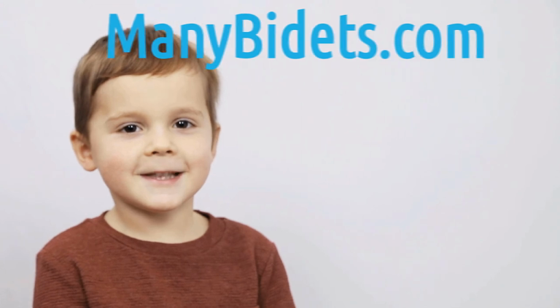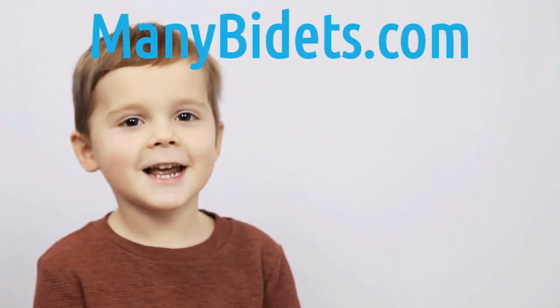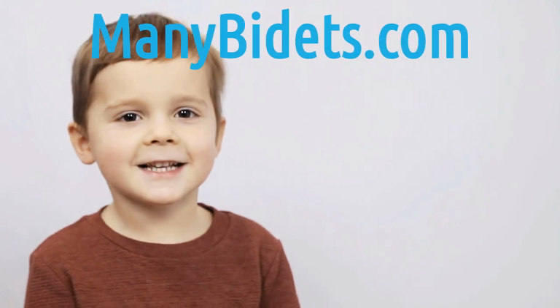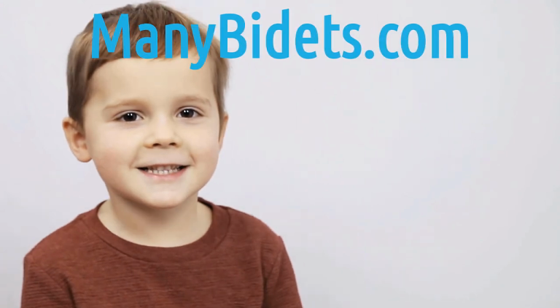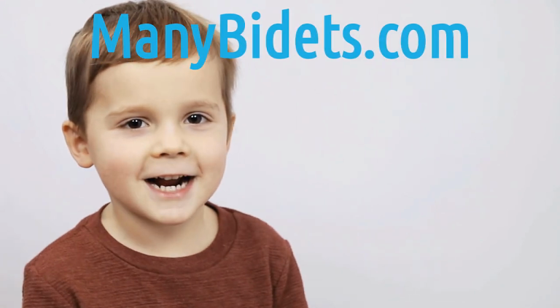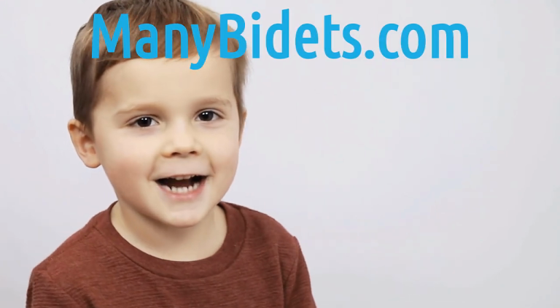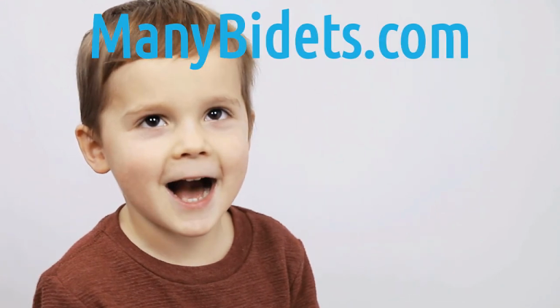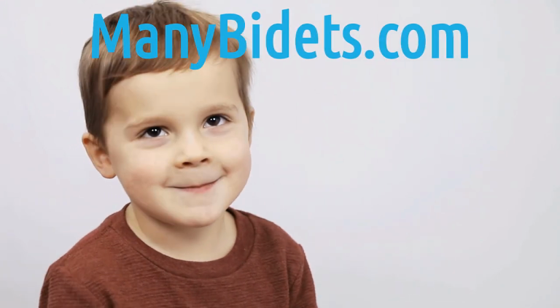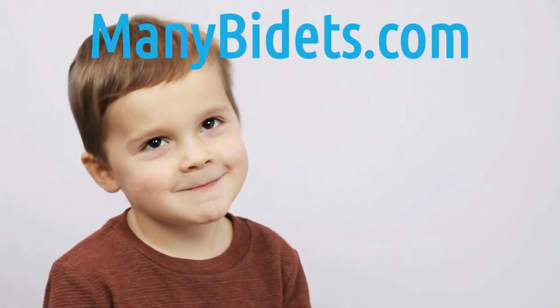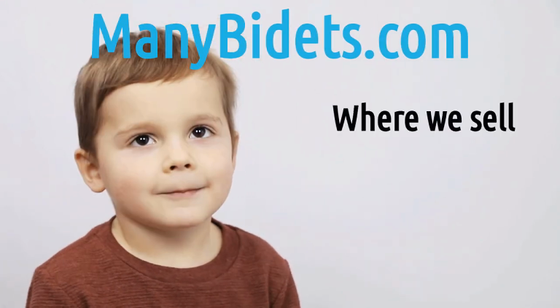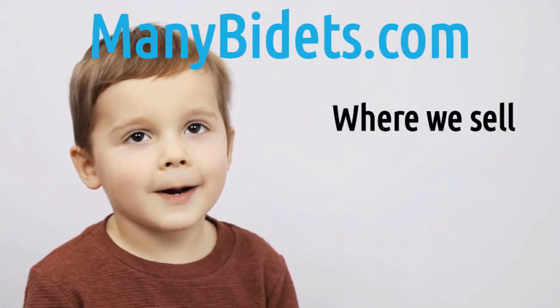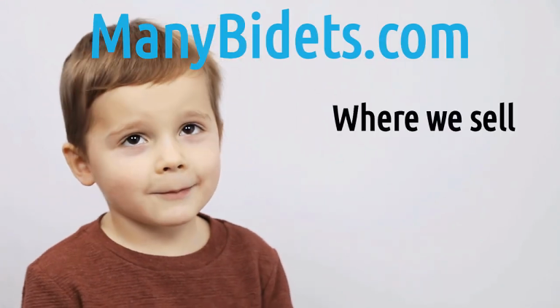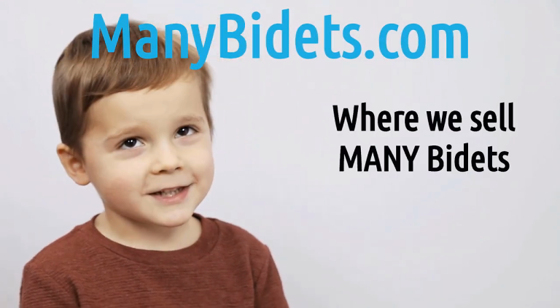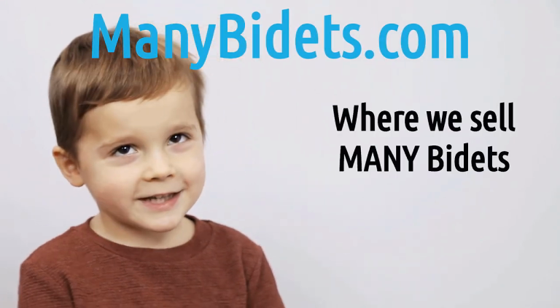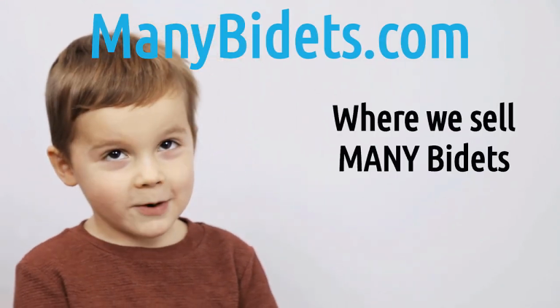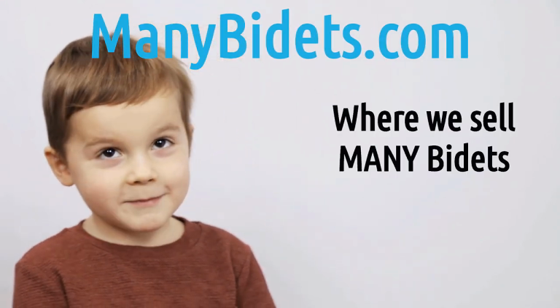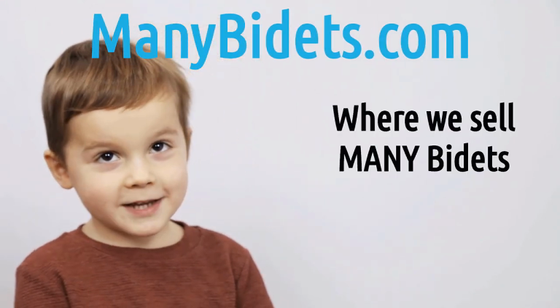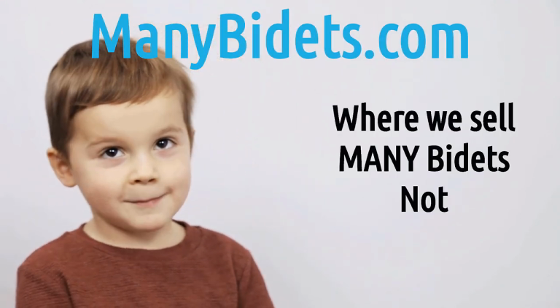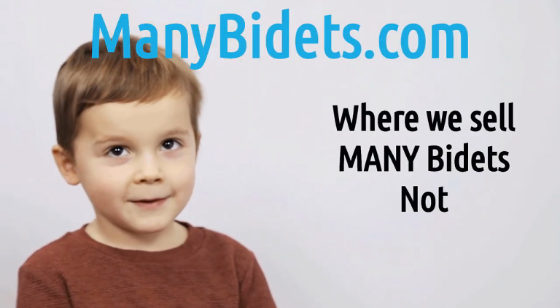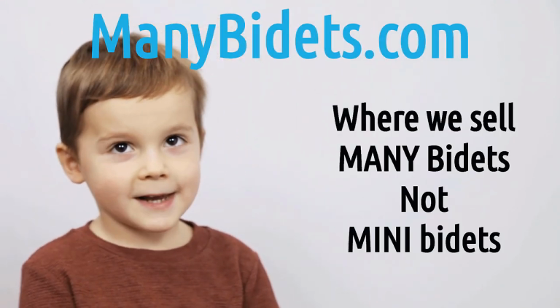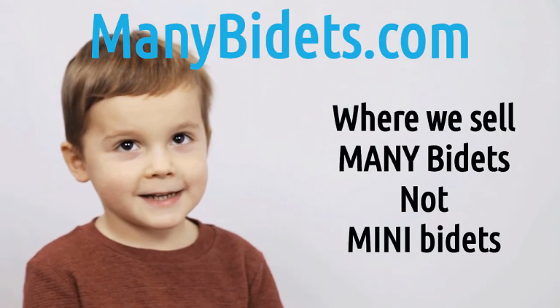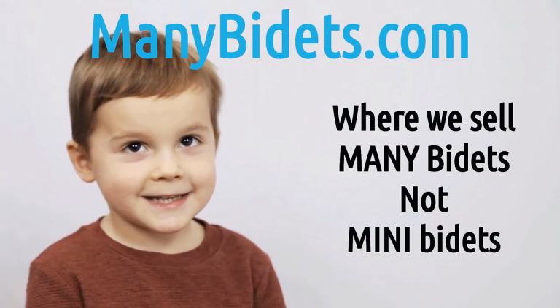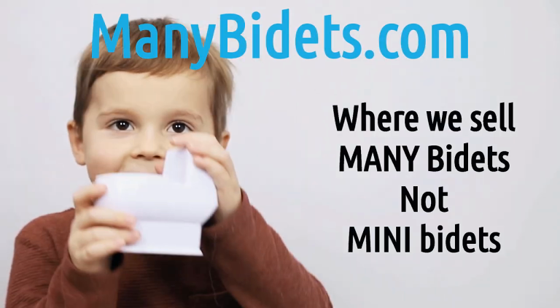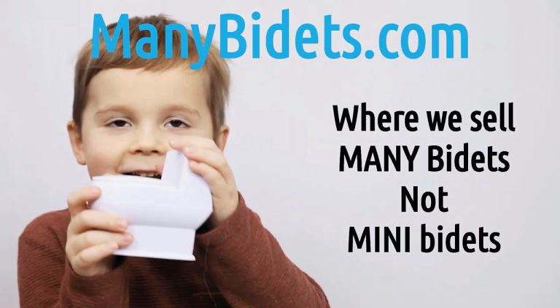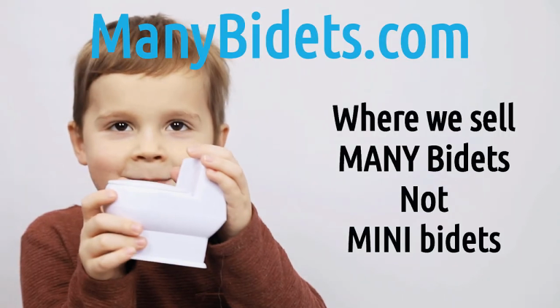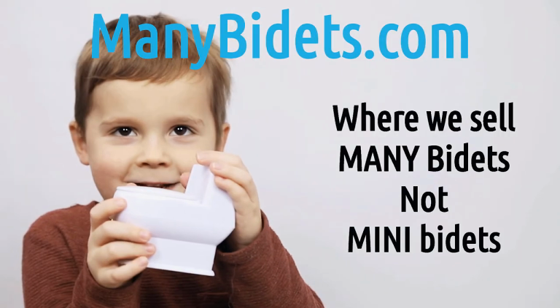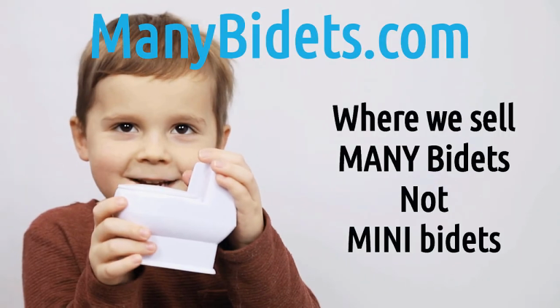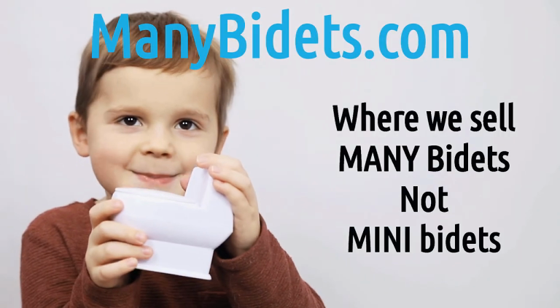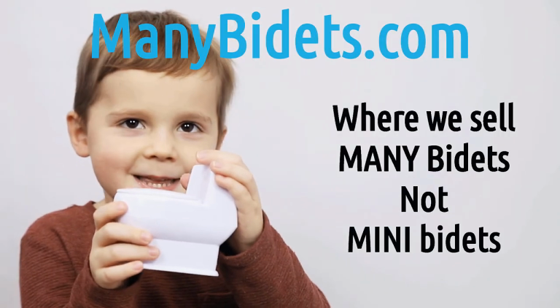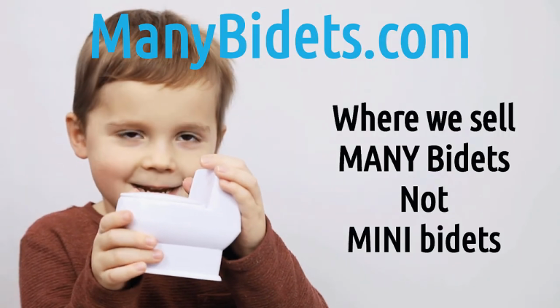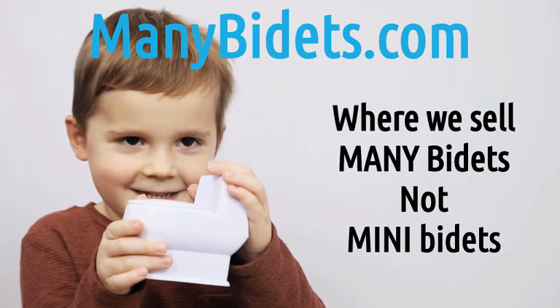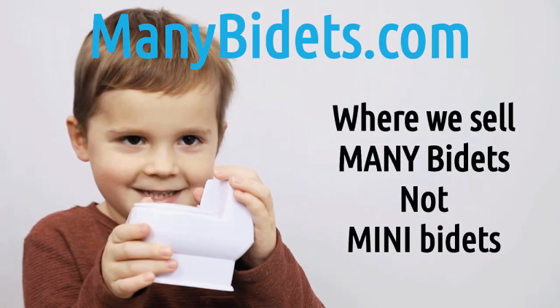Minibidays.com — where we sell minibidays, not minibidays.